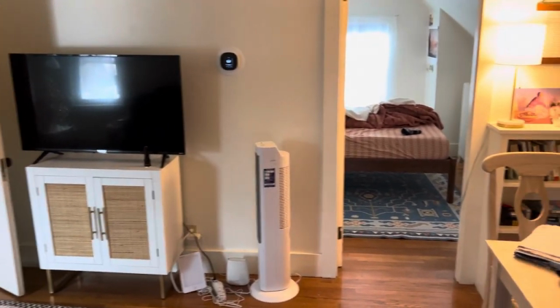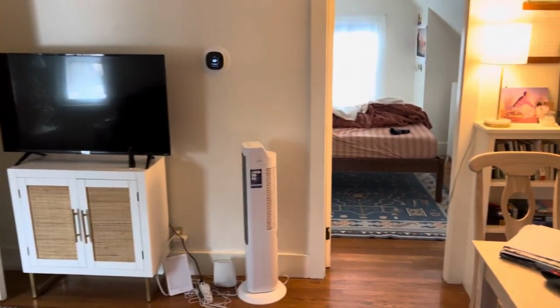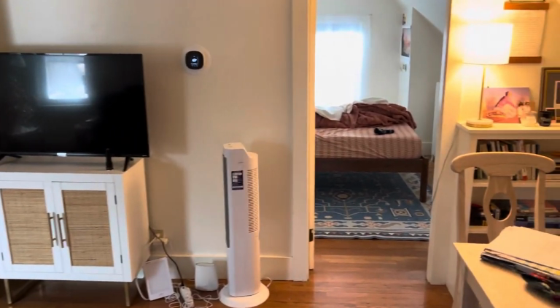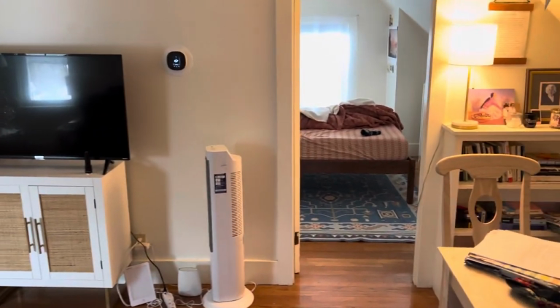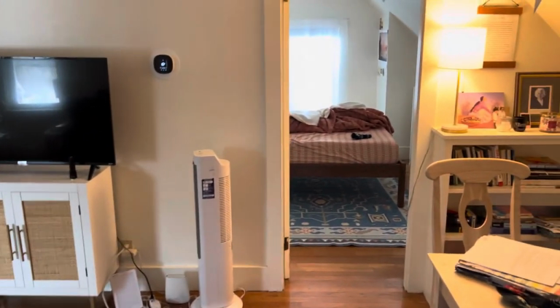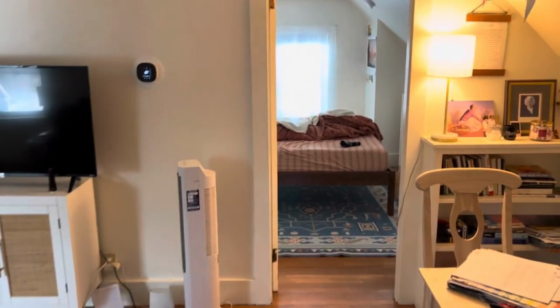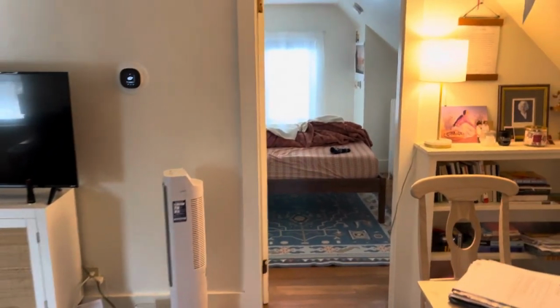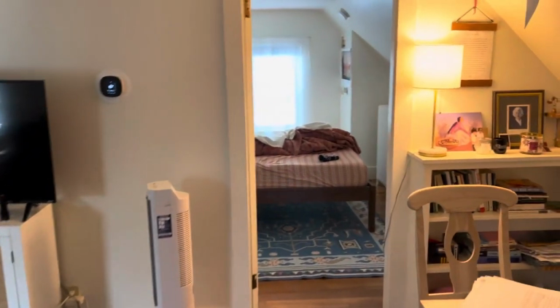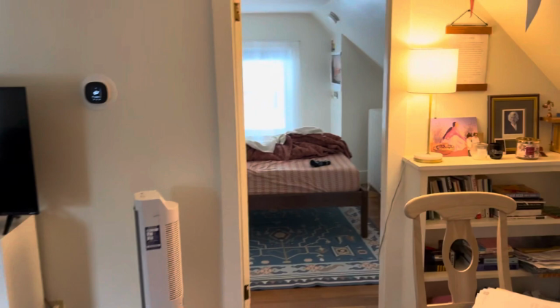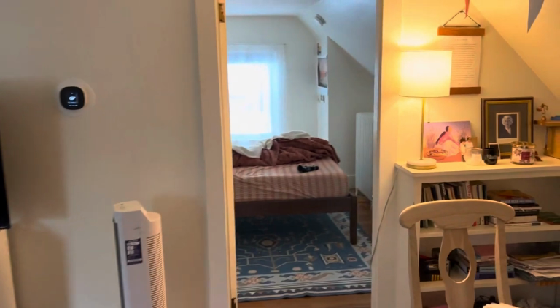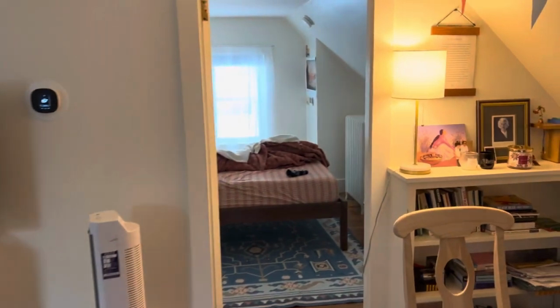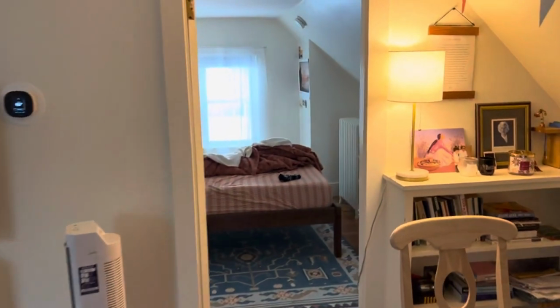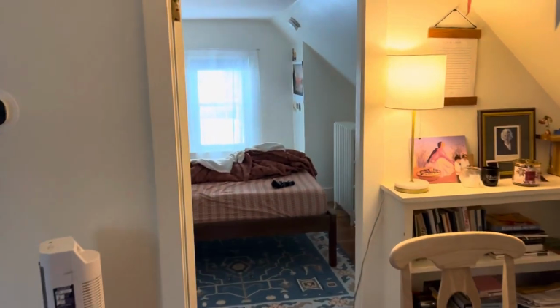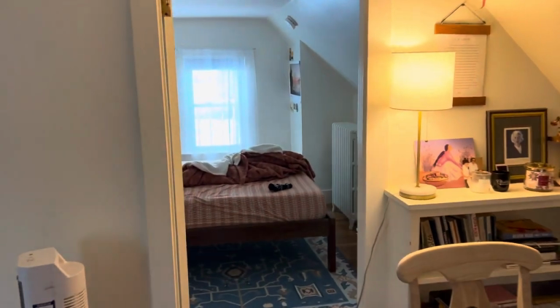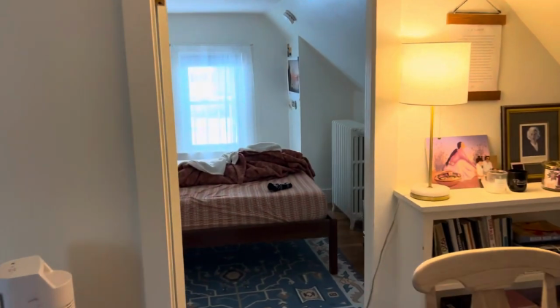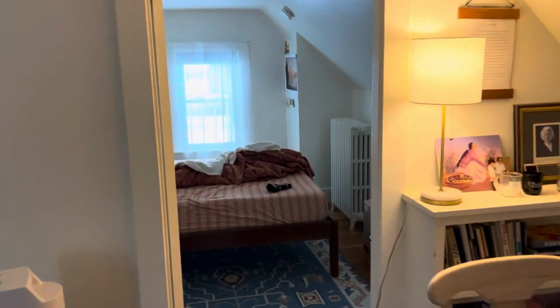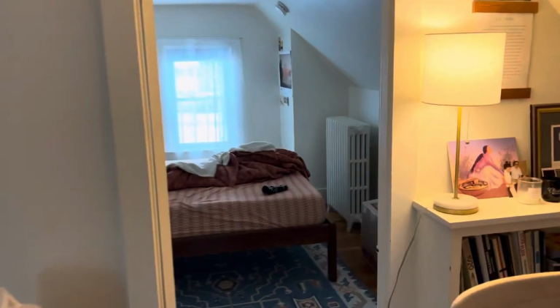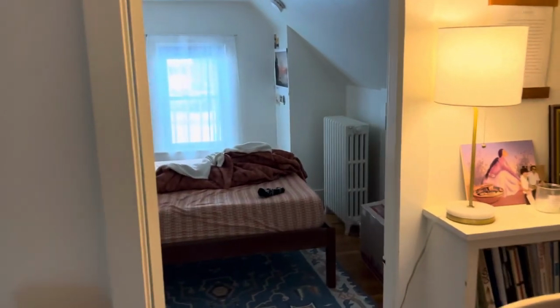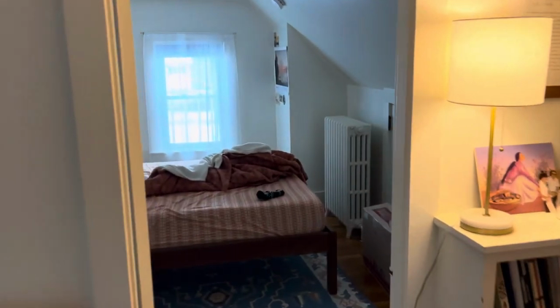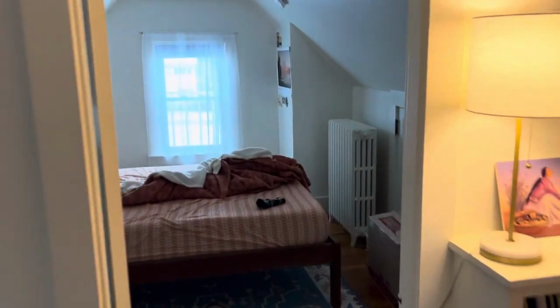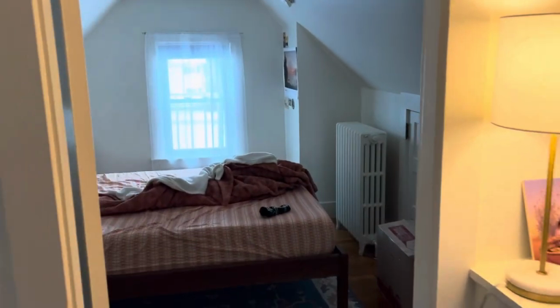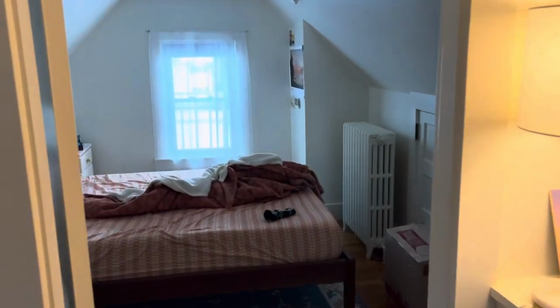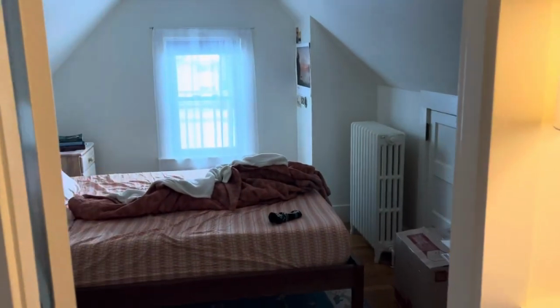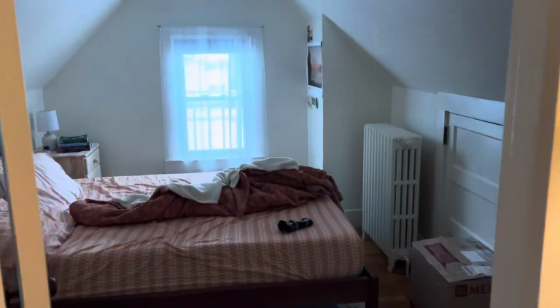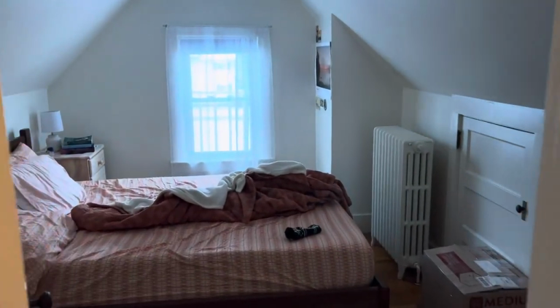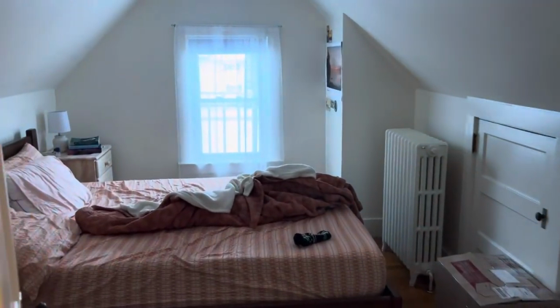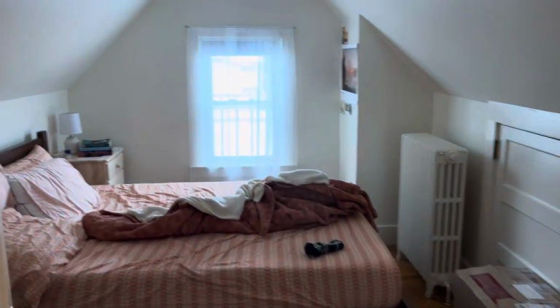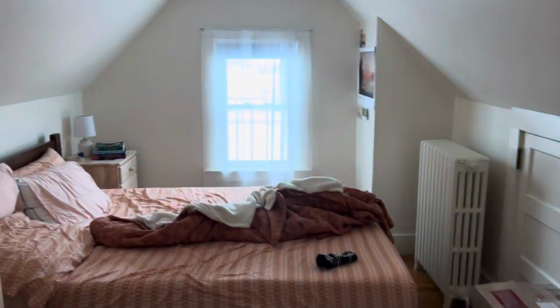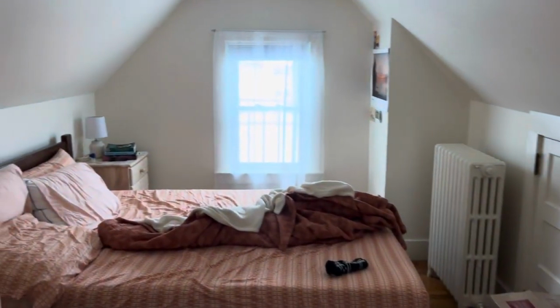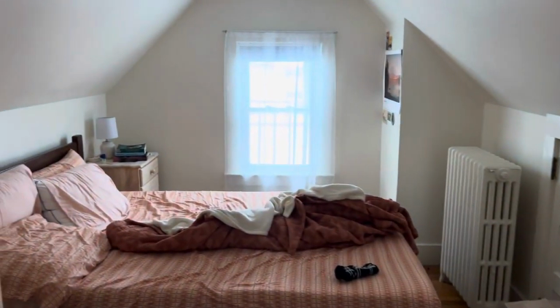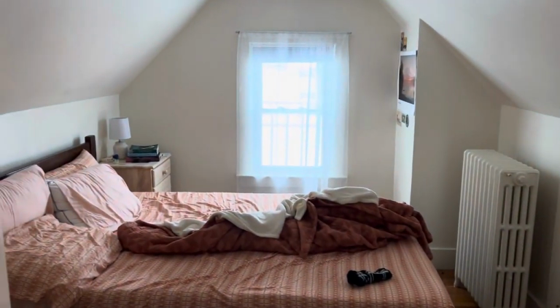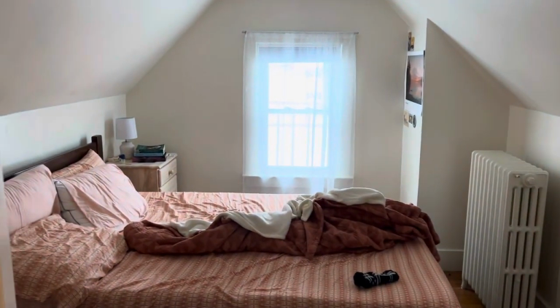After the living room, this is the bedroom. A good-sized bedroom.